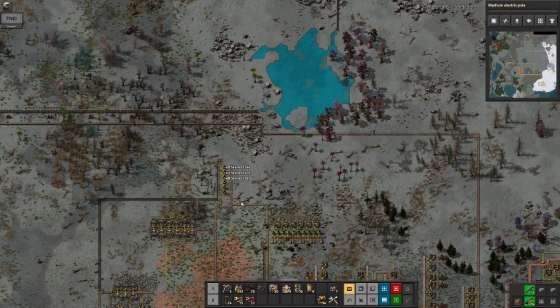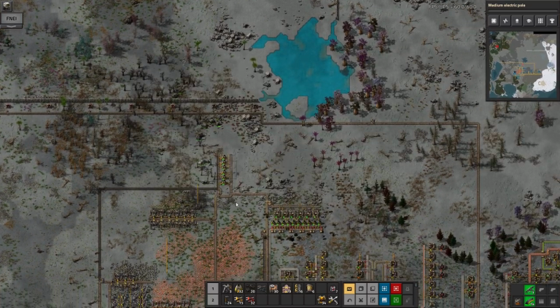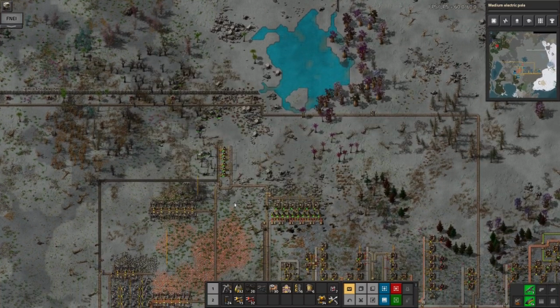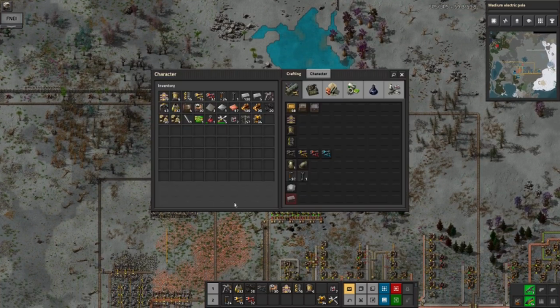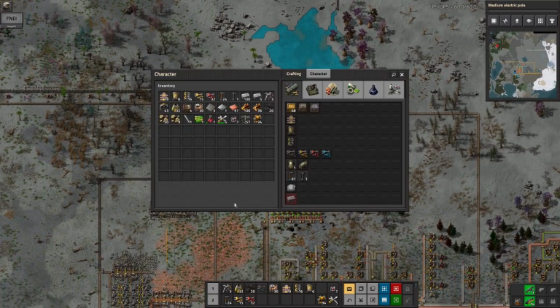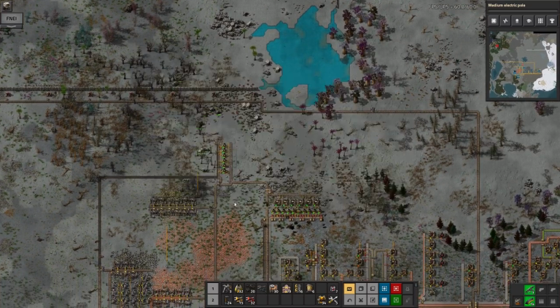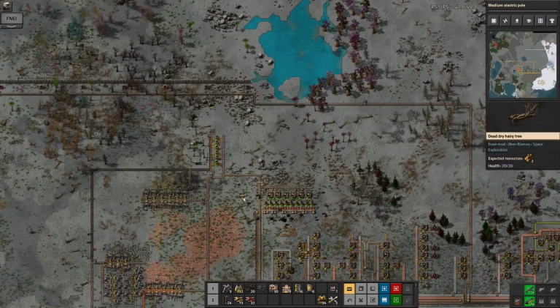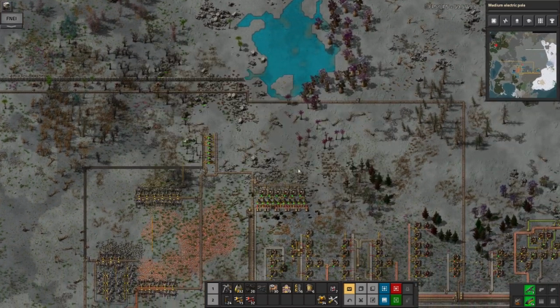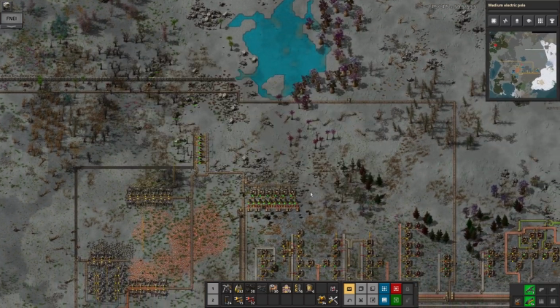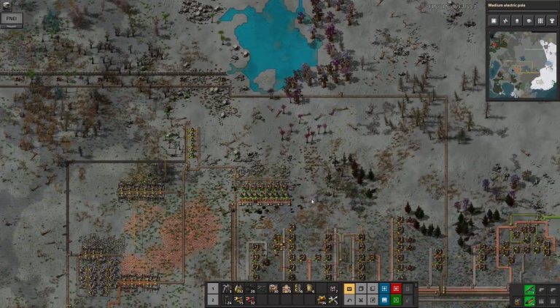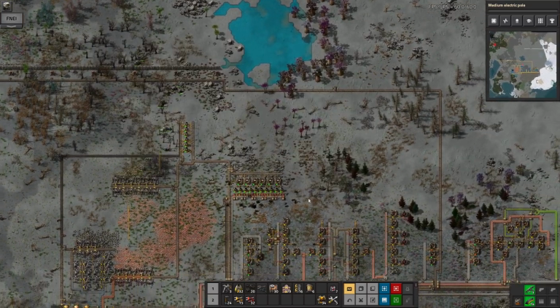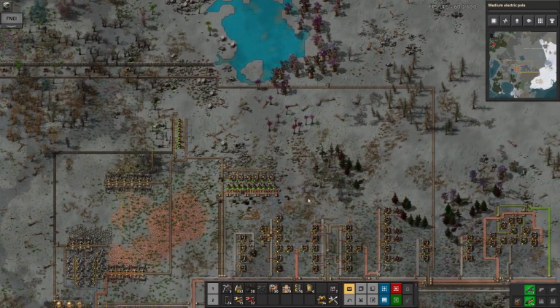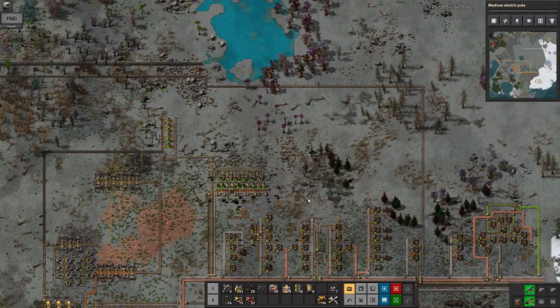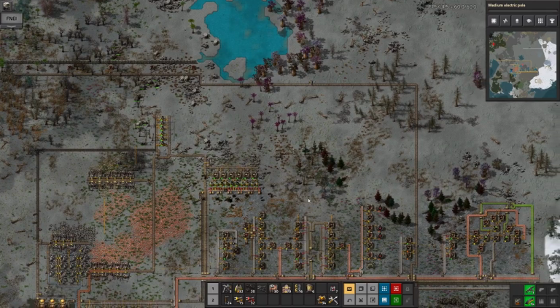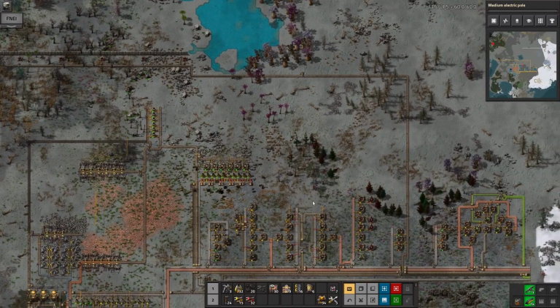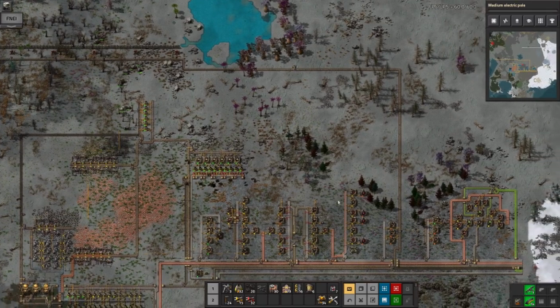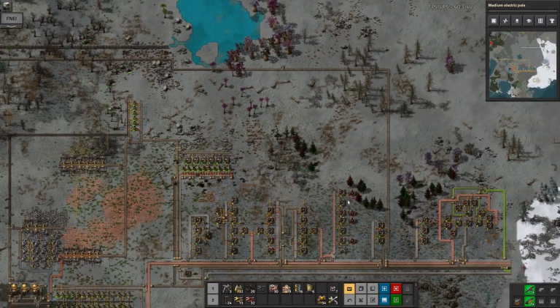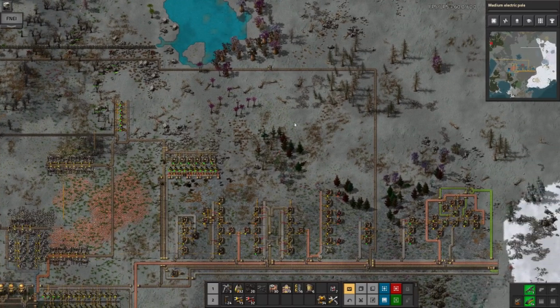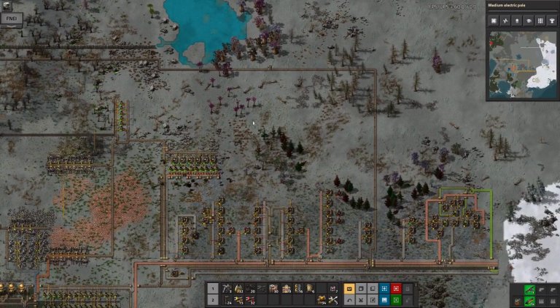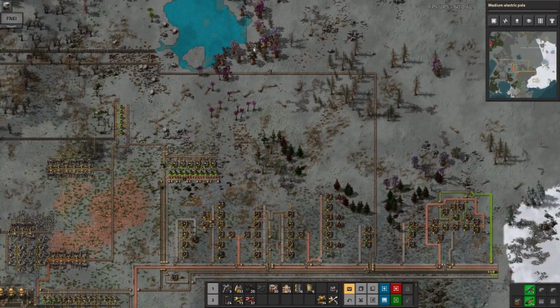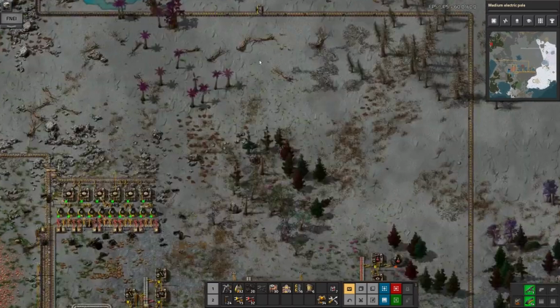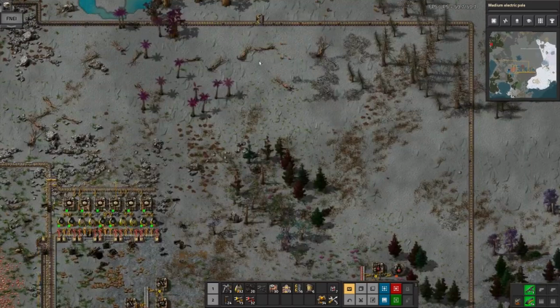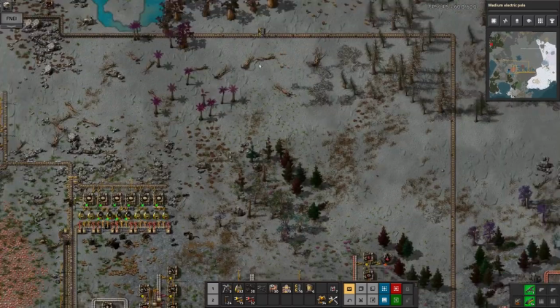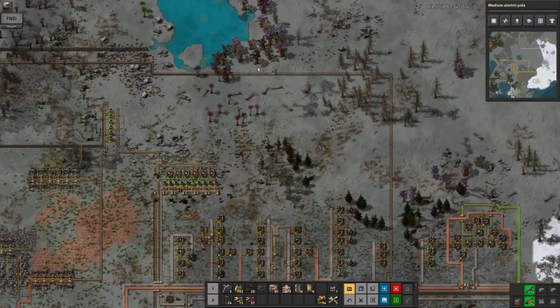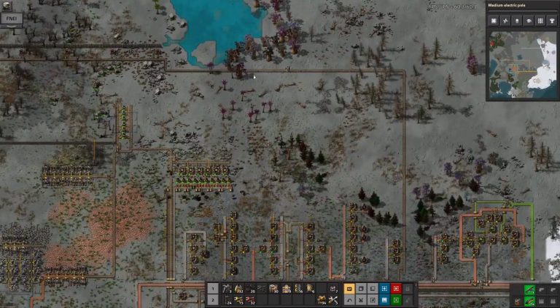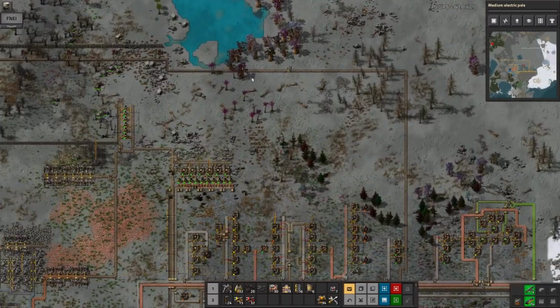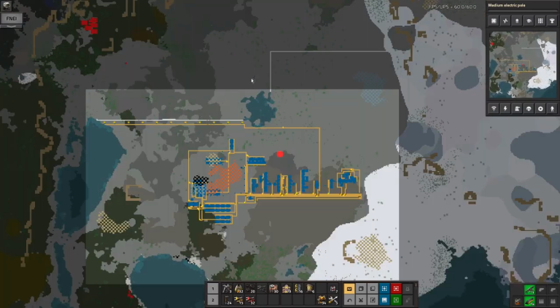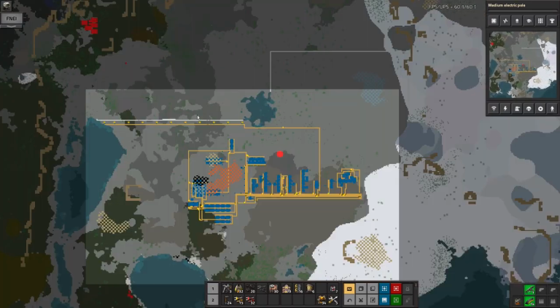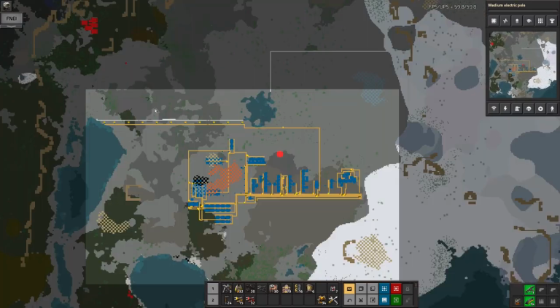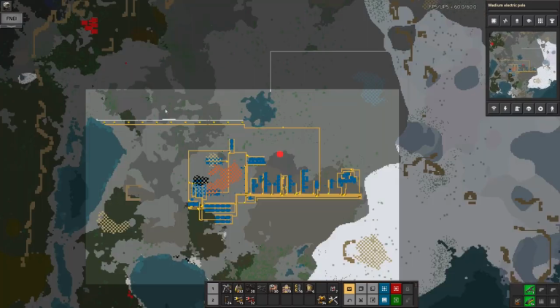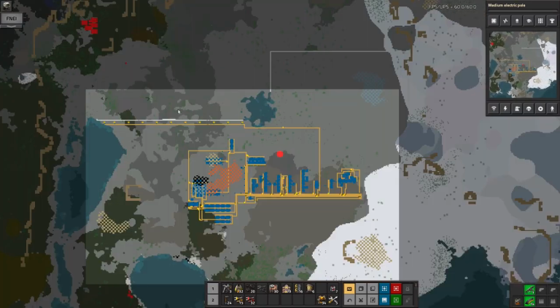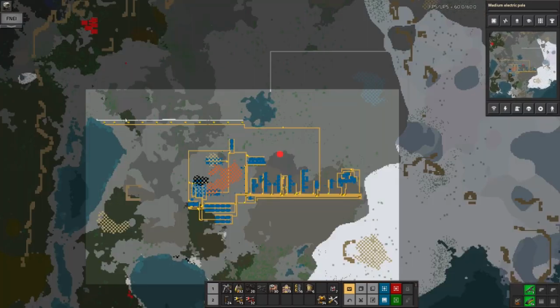Here's some of the stone I'm carrying around, and as I said earlier I'm using the burner inserters to keep the turrets stocked.